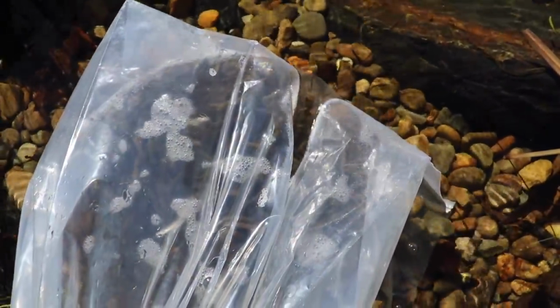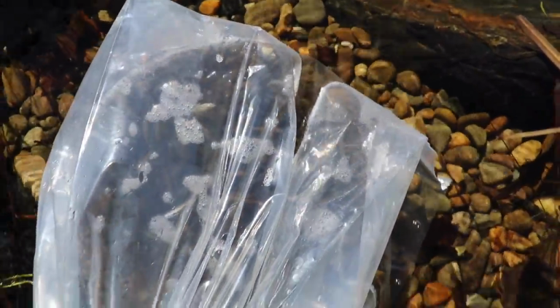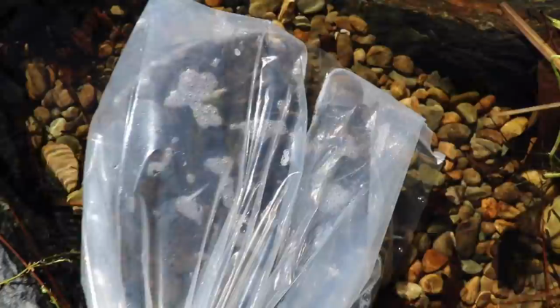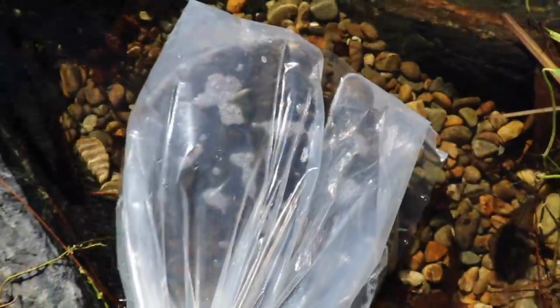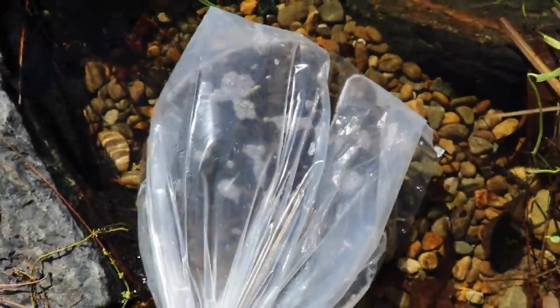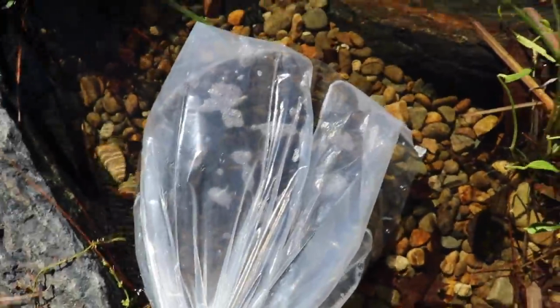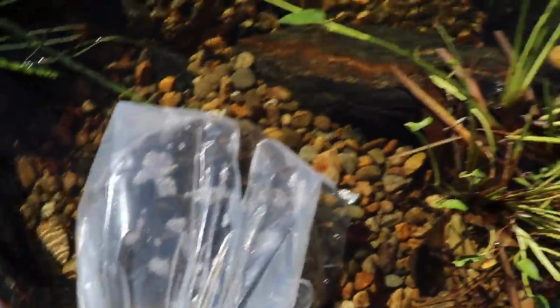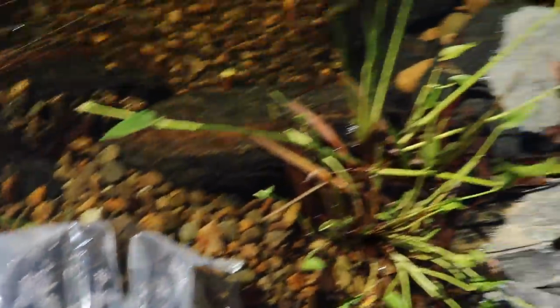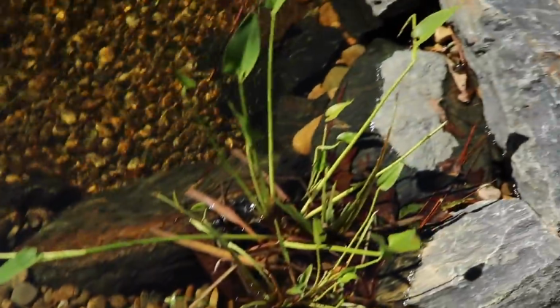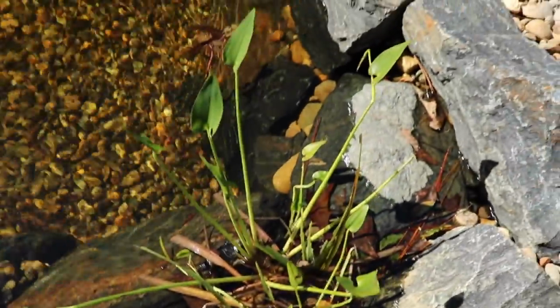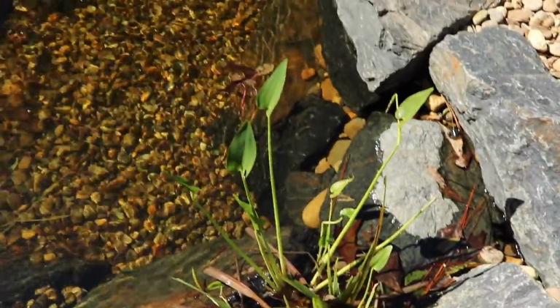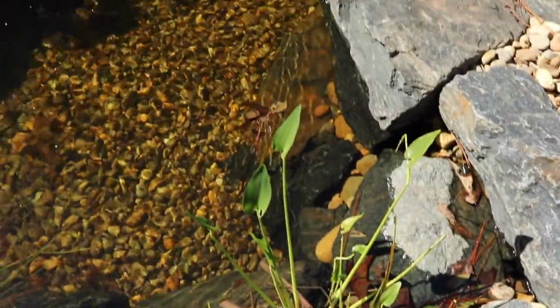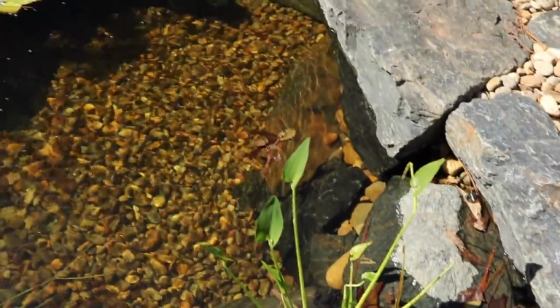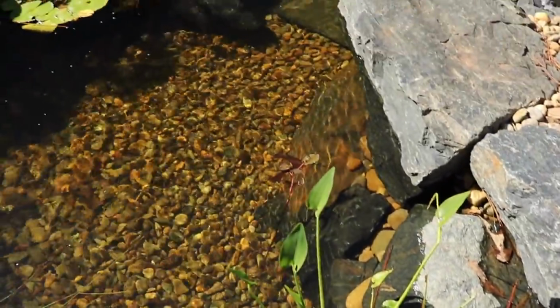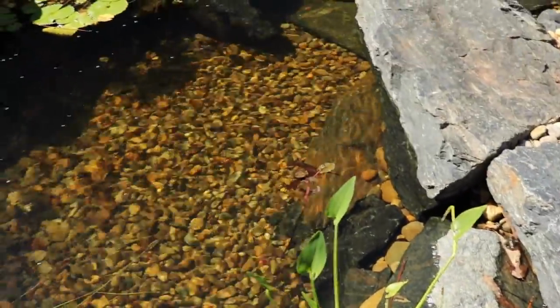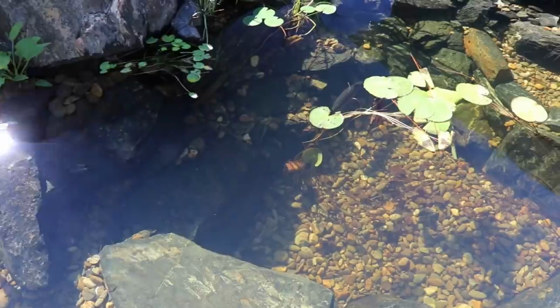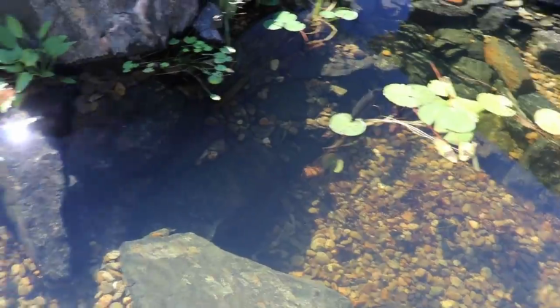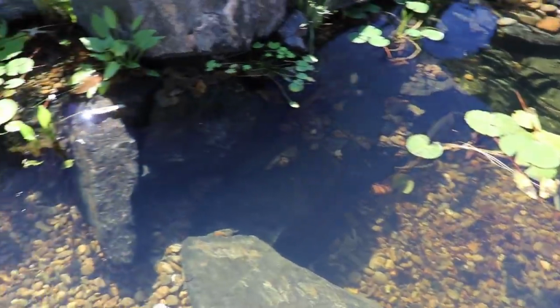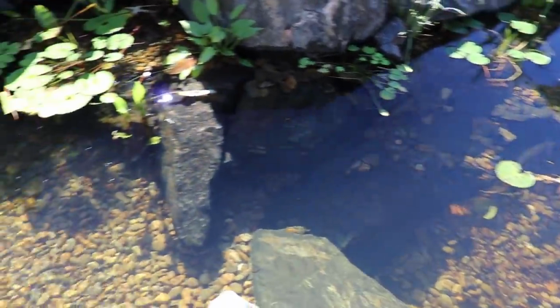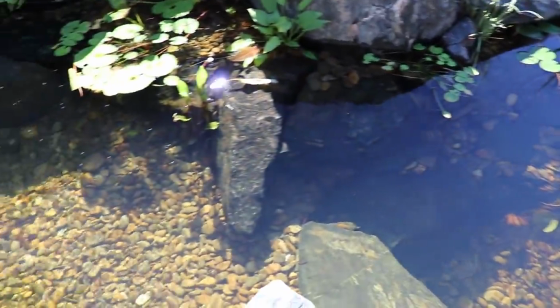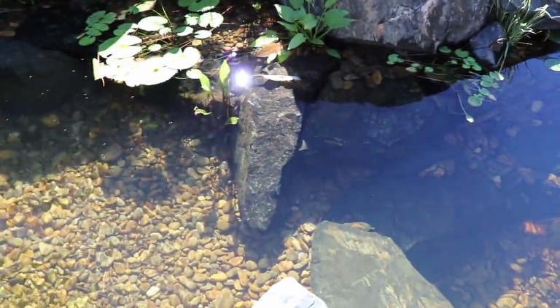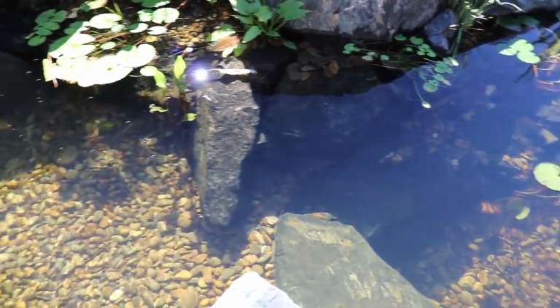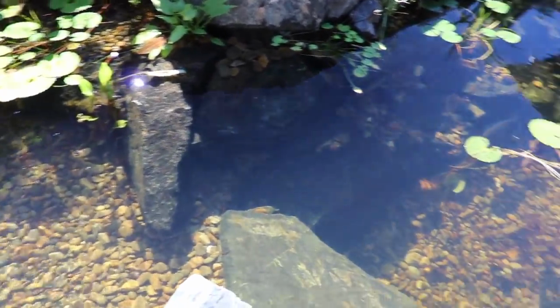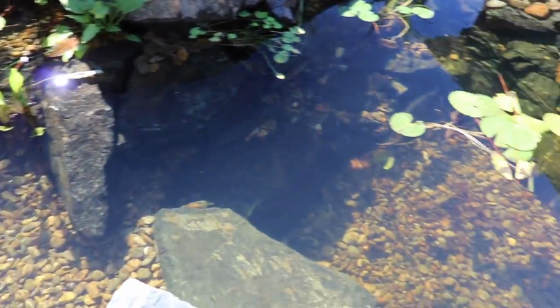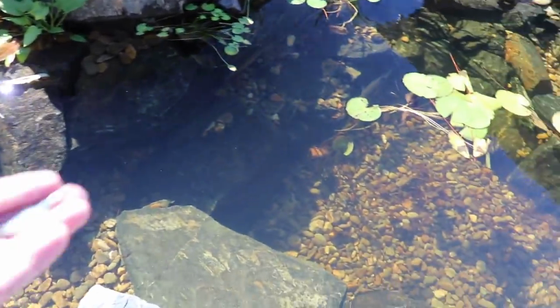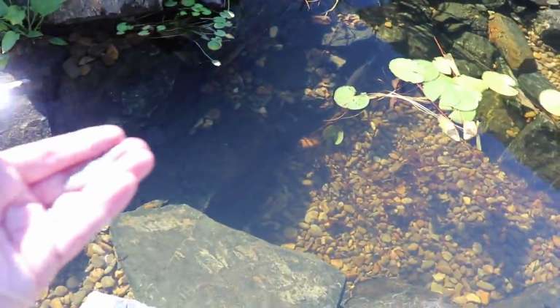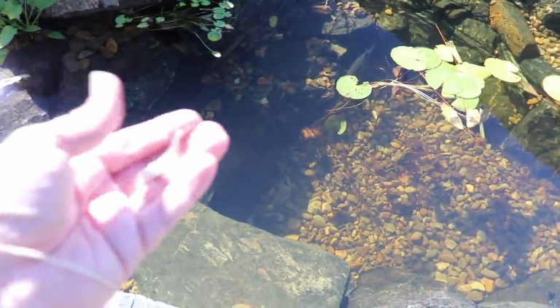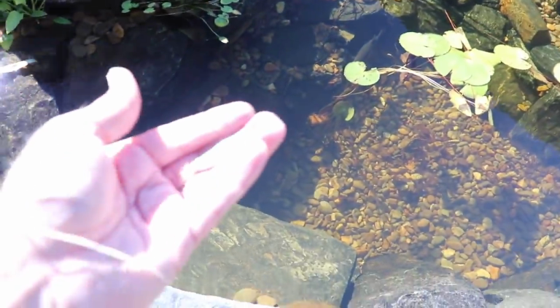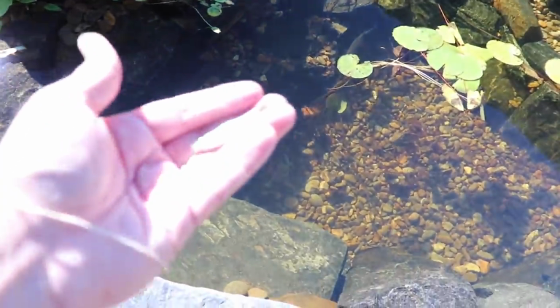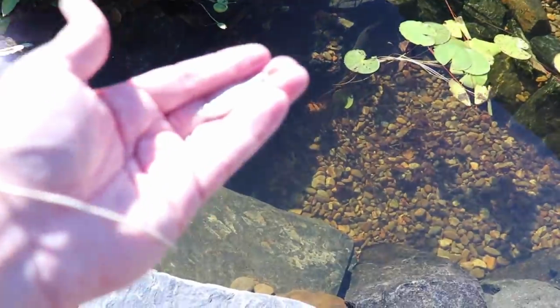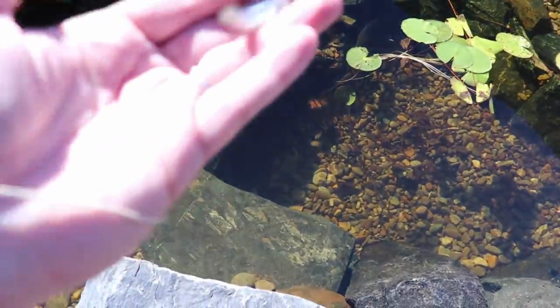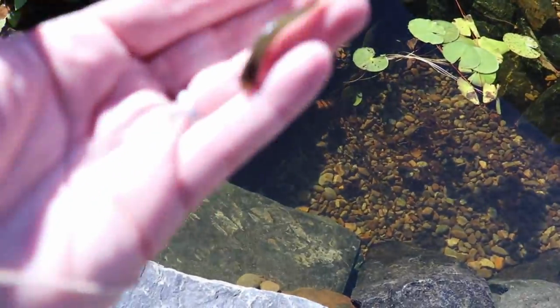Now while they're sitting there acclimating, I'm going to get my GoPro set up. Before we dump them all in, I'm going to hand-feed her just a couple of snacks.